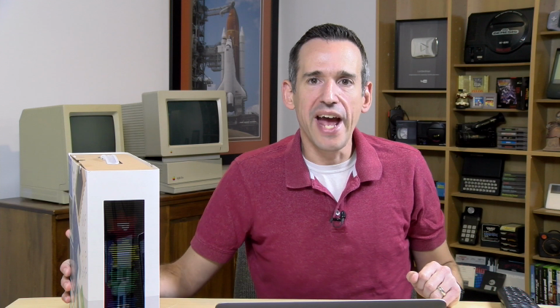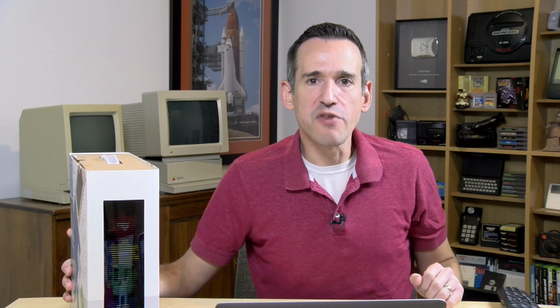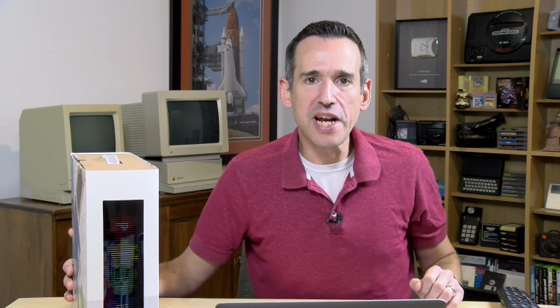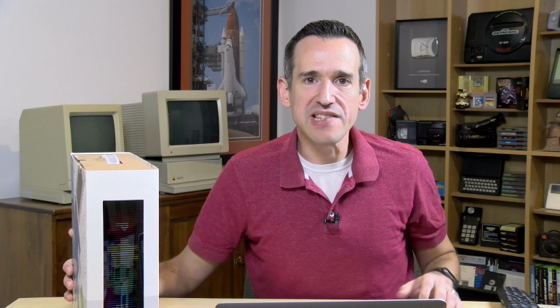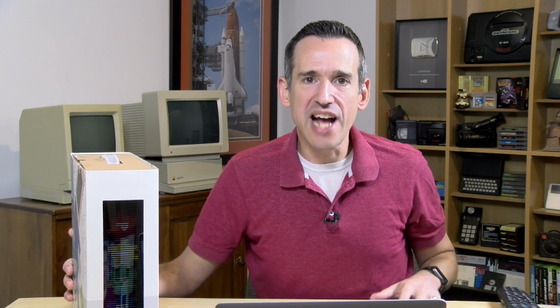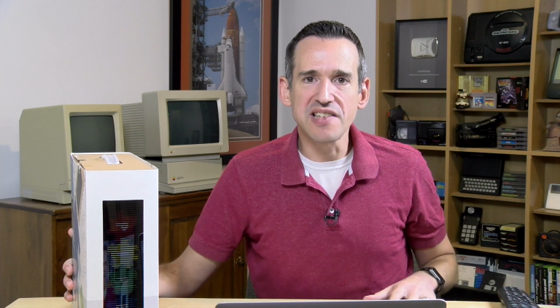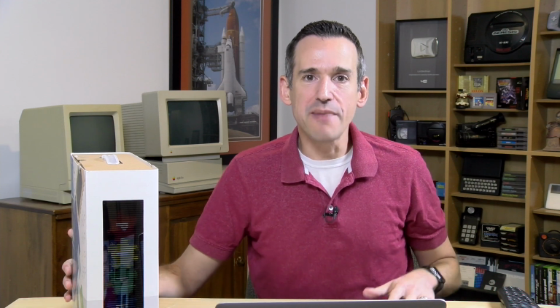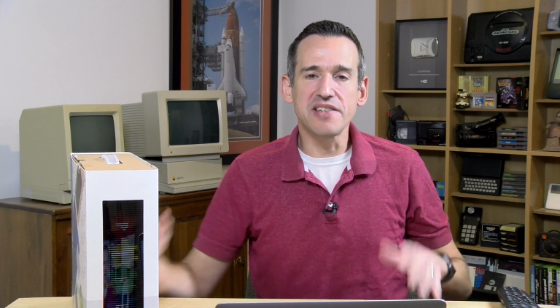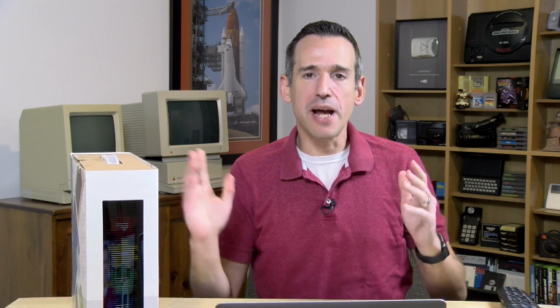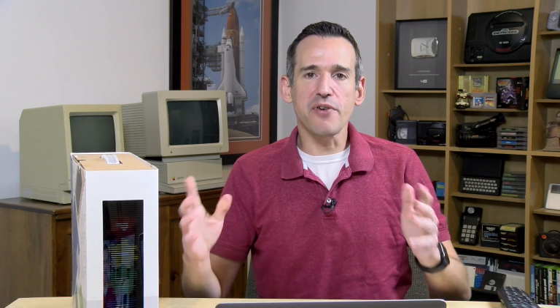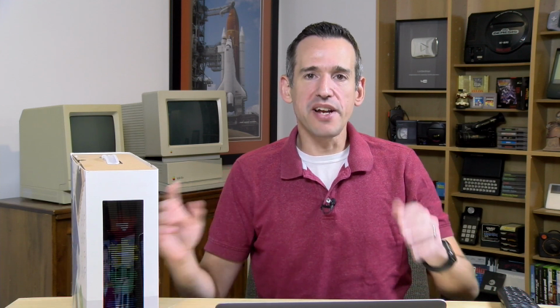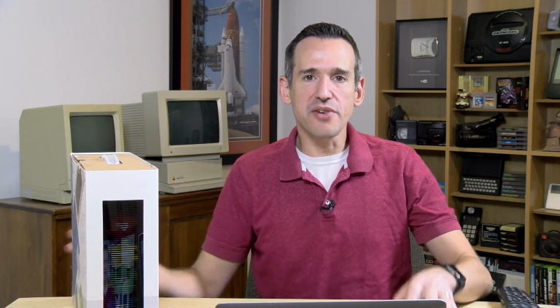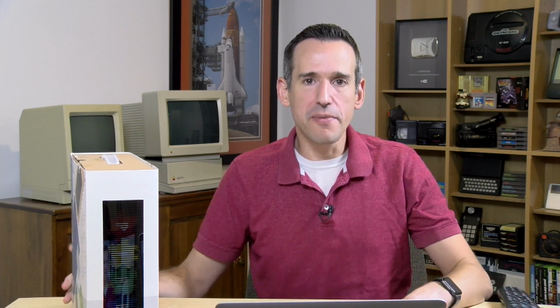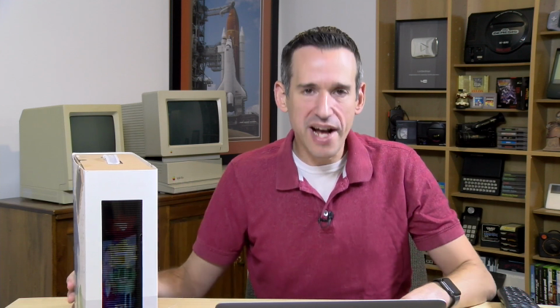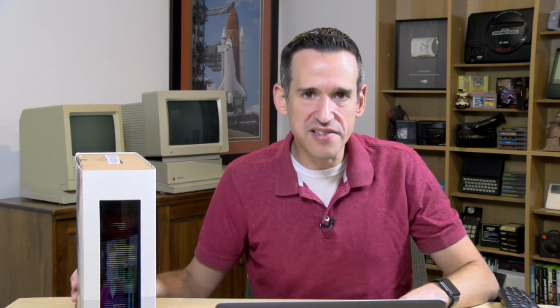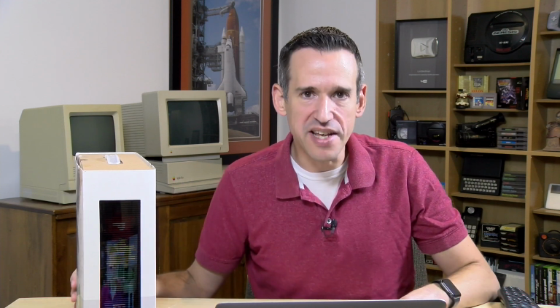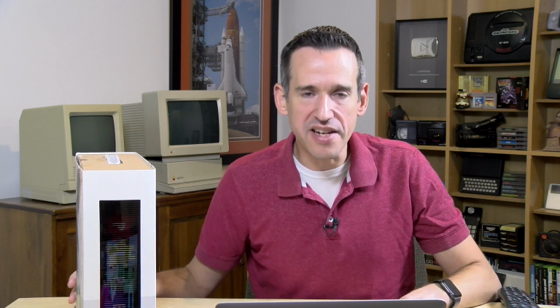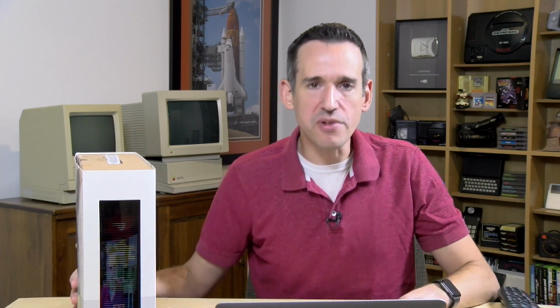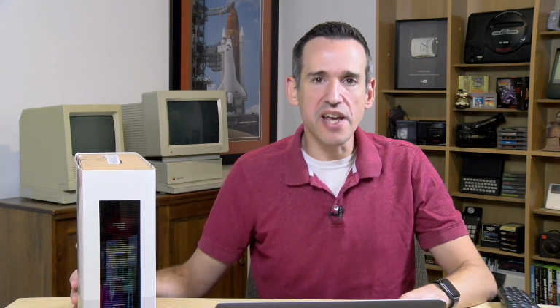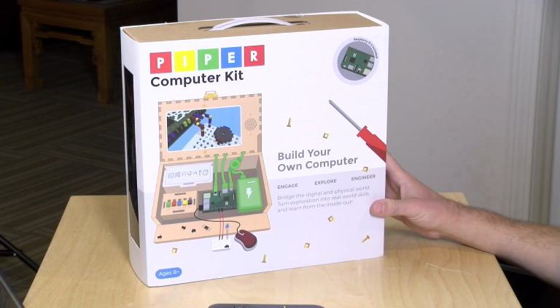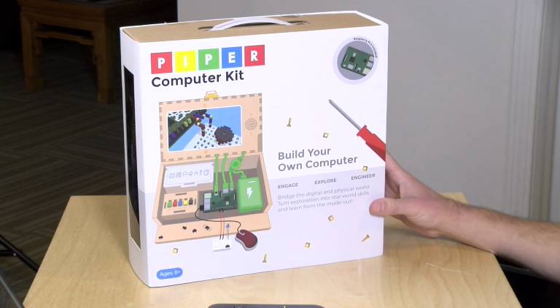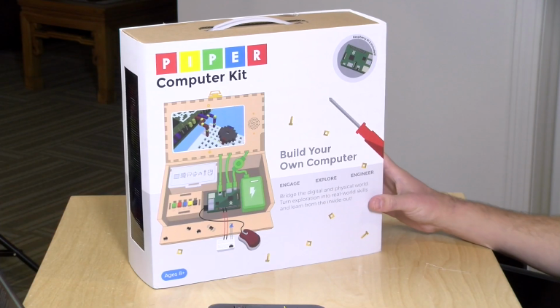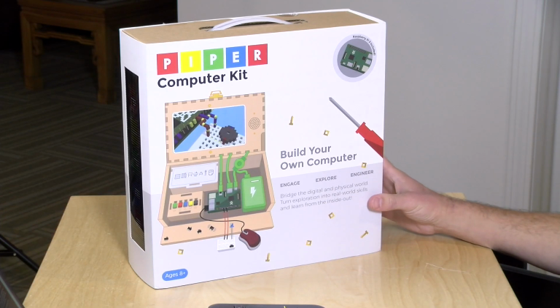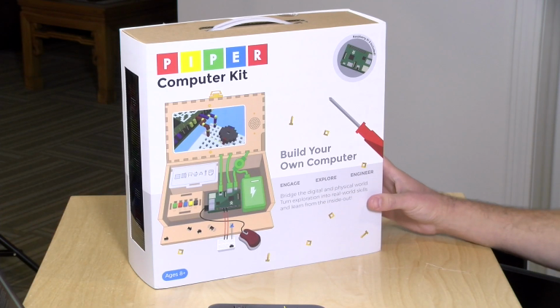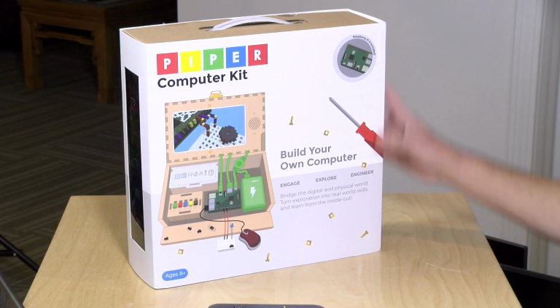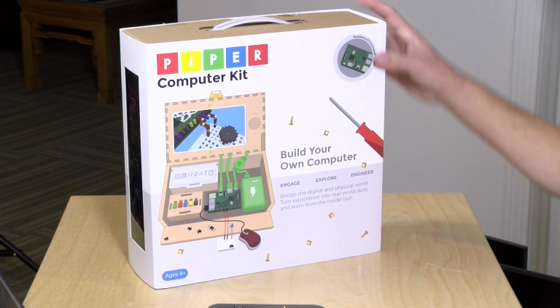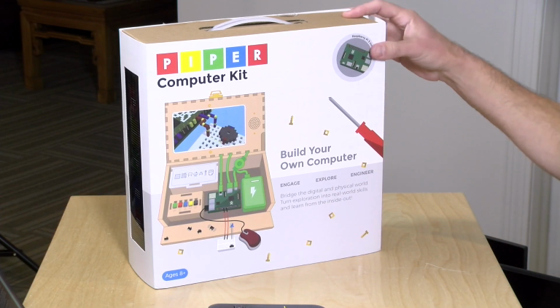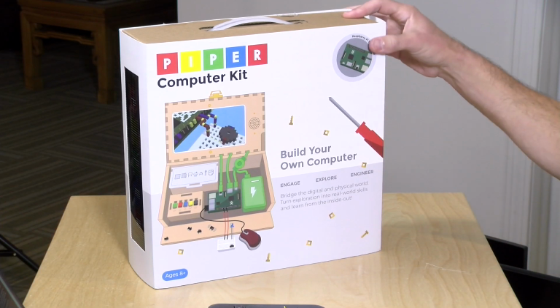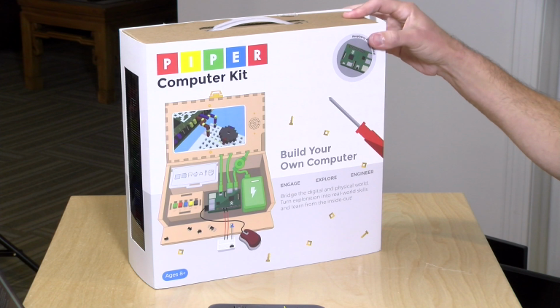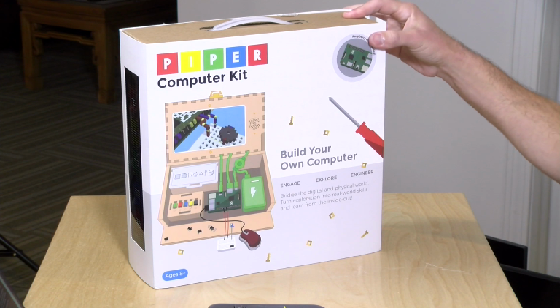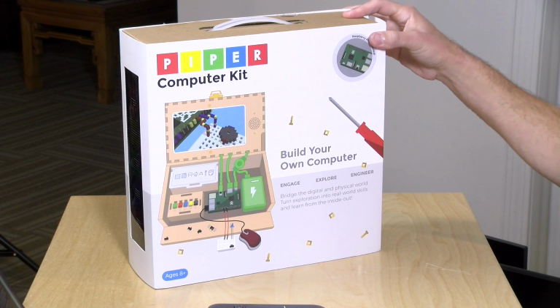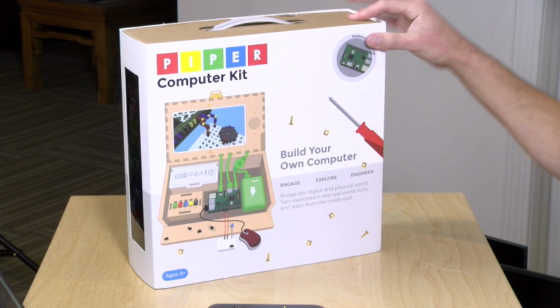Hey everybody, it's Lon Seidman. It's time for another unboxing and today we're taking a look at the Piper Computer Kit.